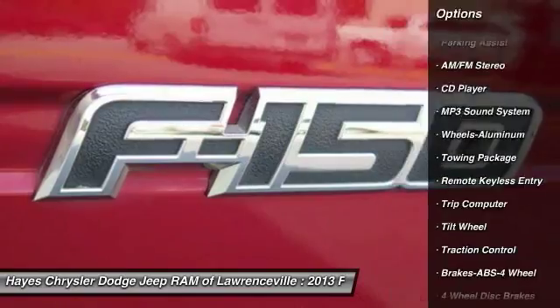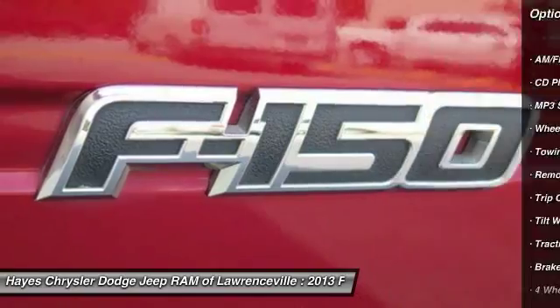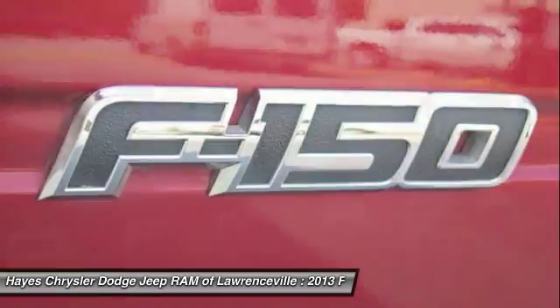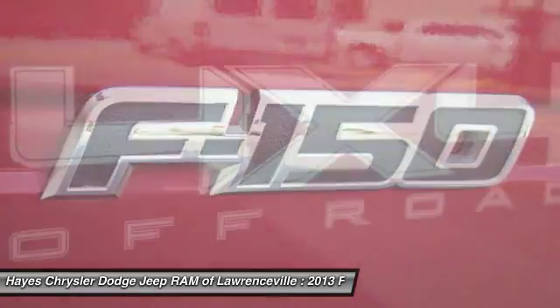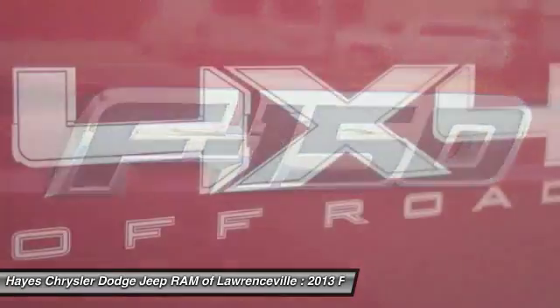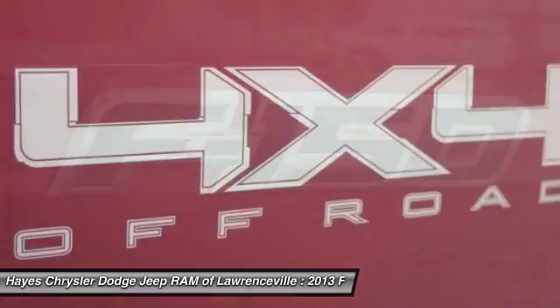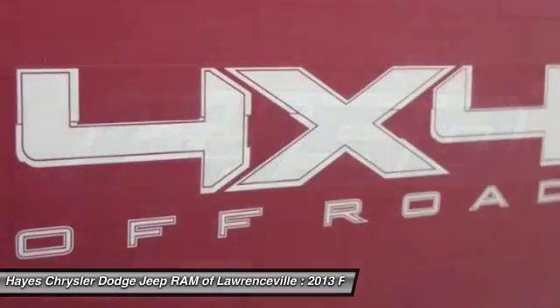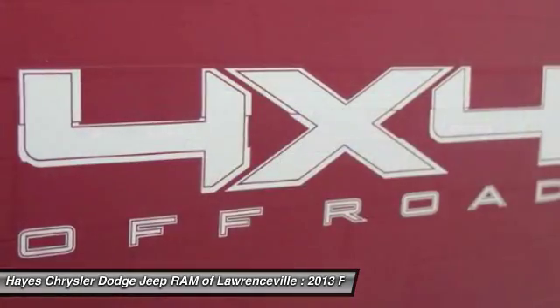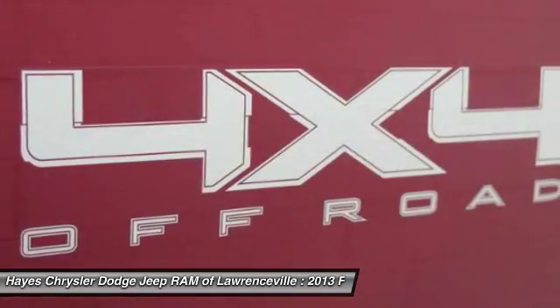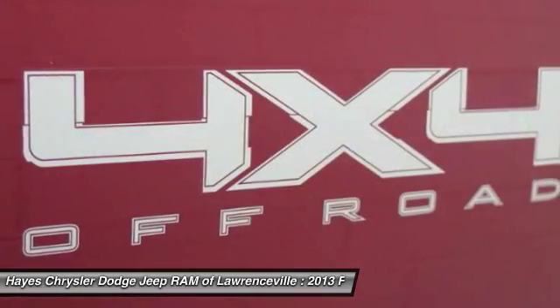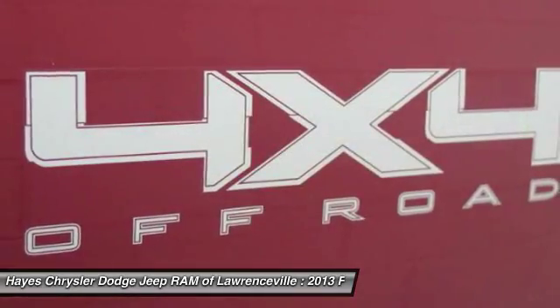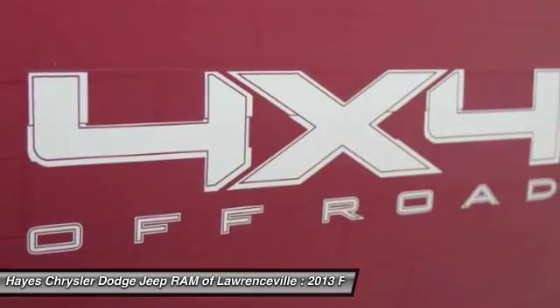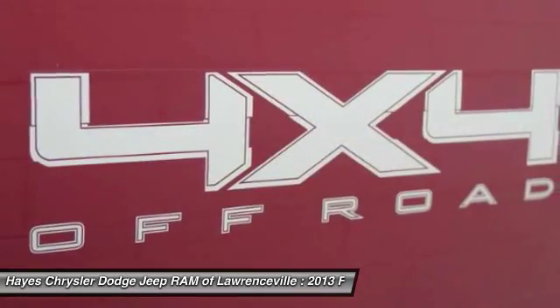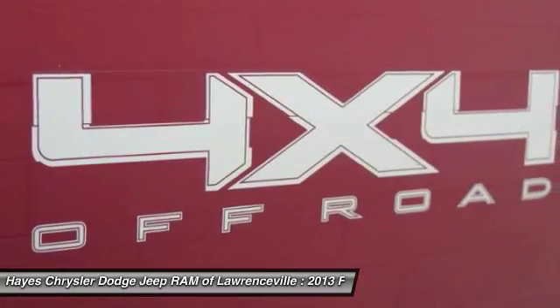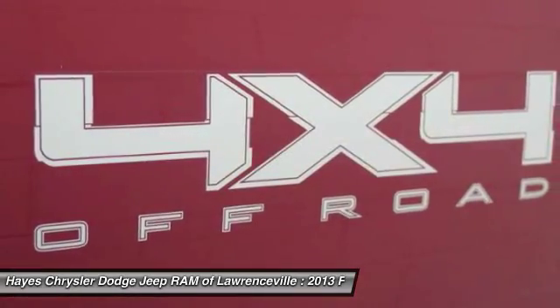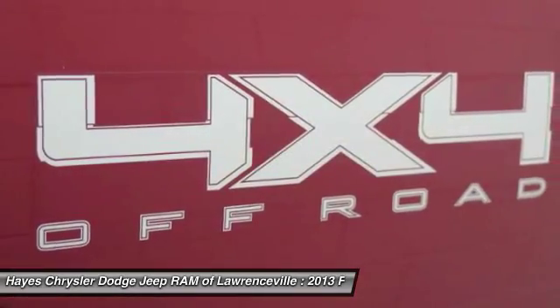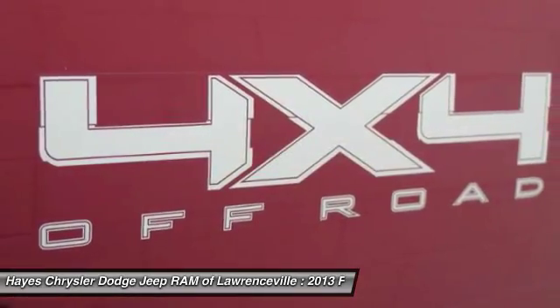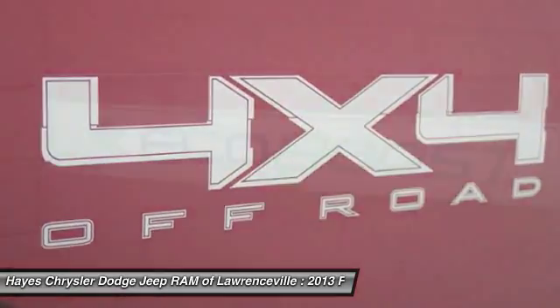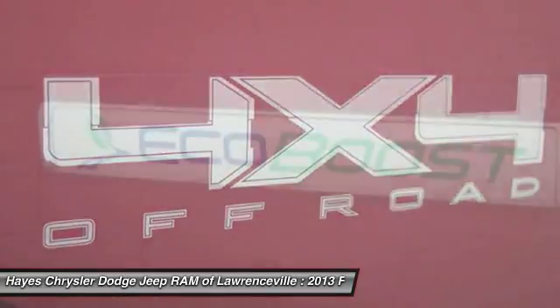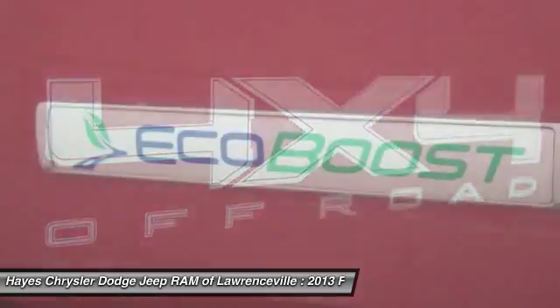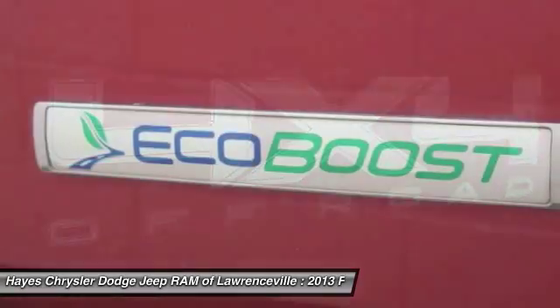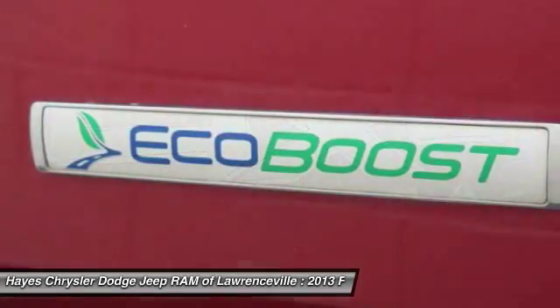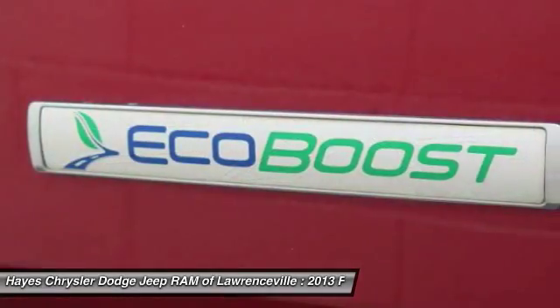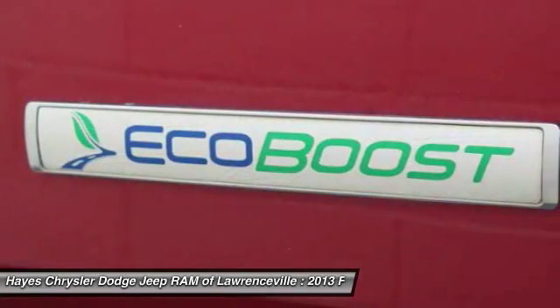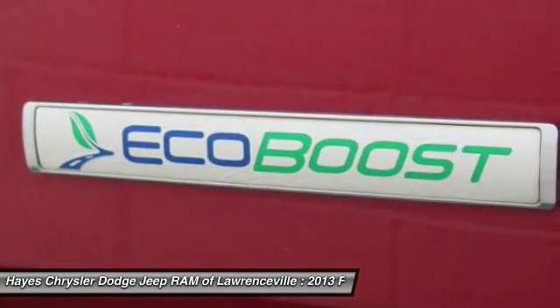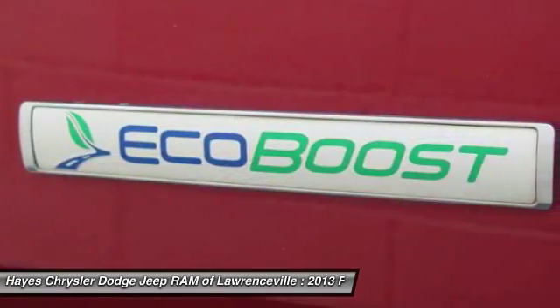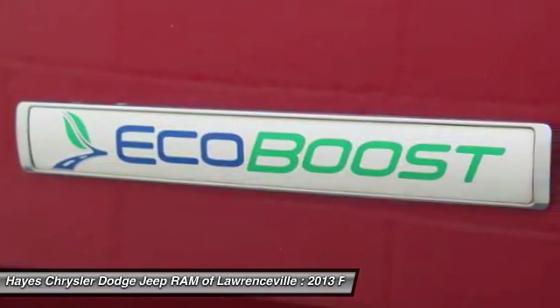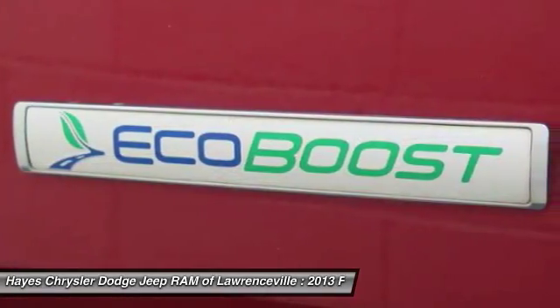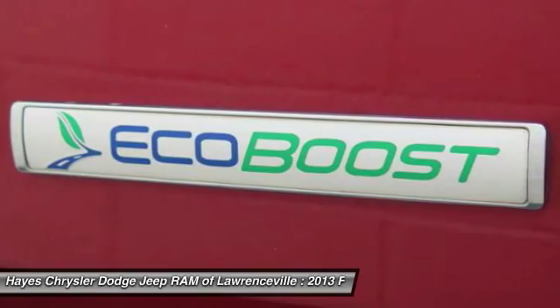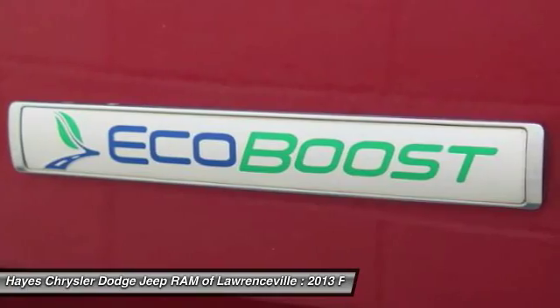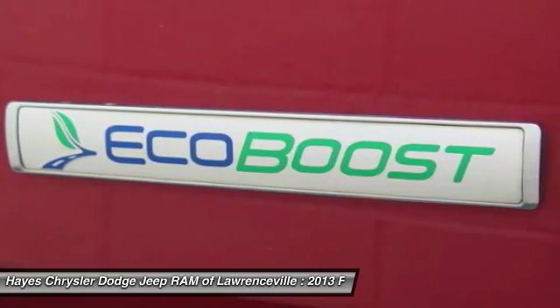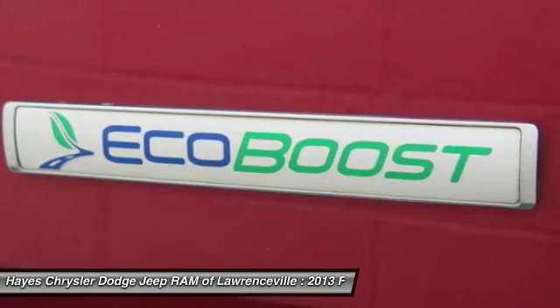Air conditioning, power steering, aluminum wheels, cruise control, AM FM stereo radio, rear defrost.